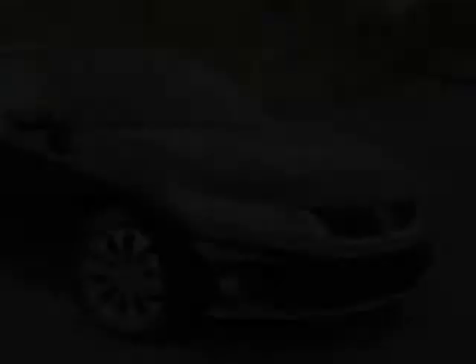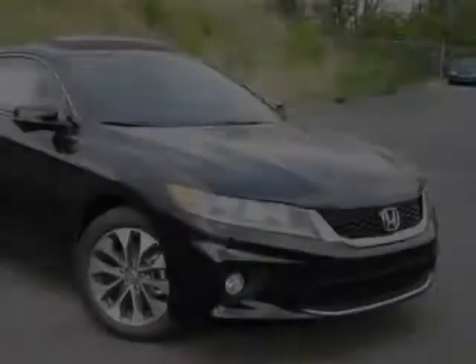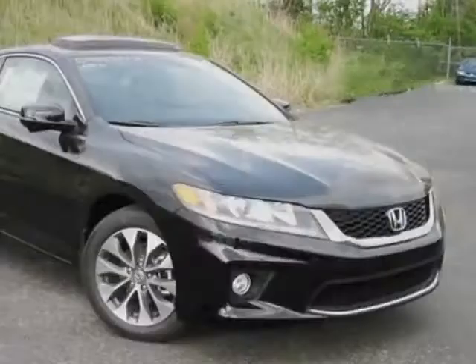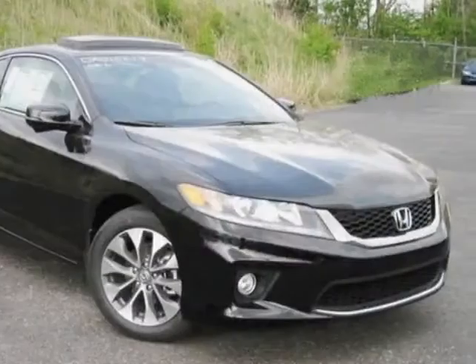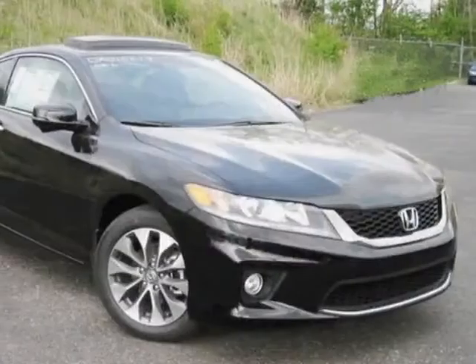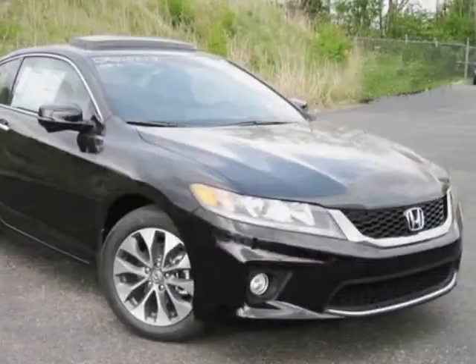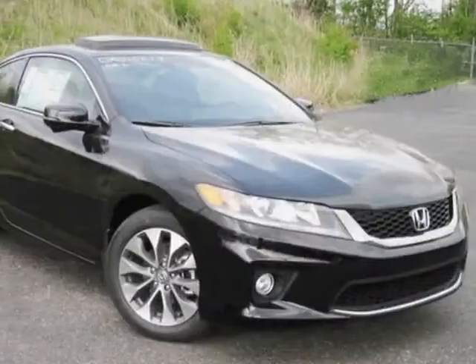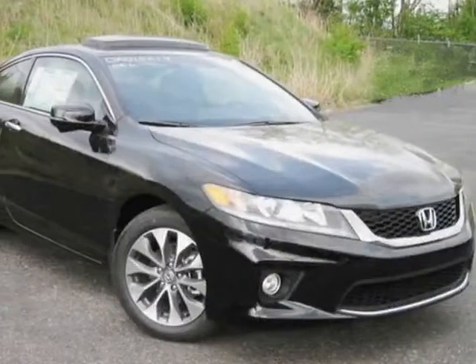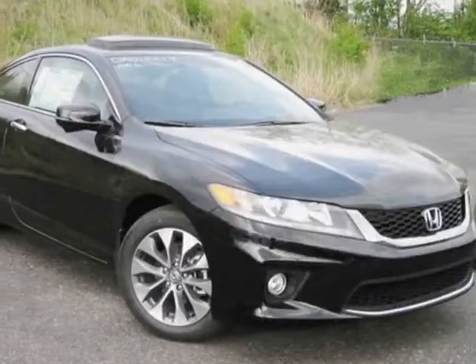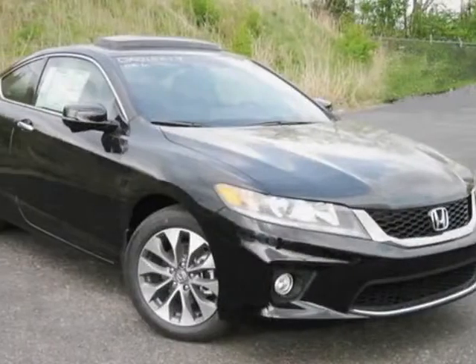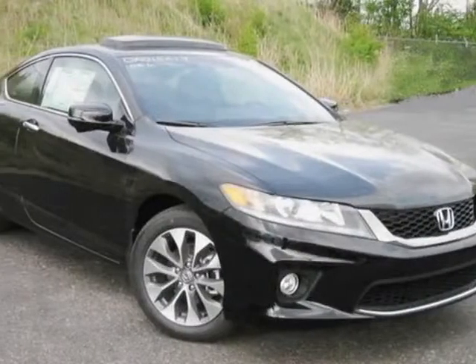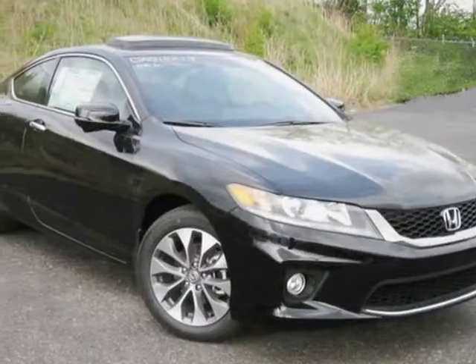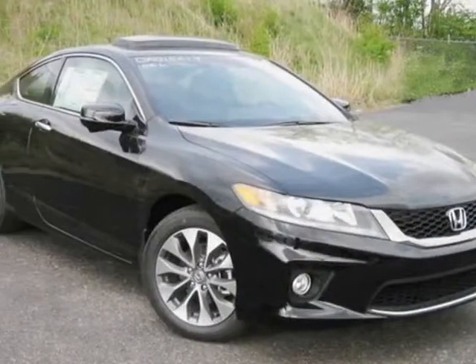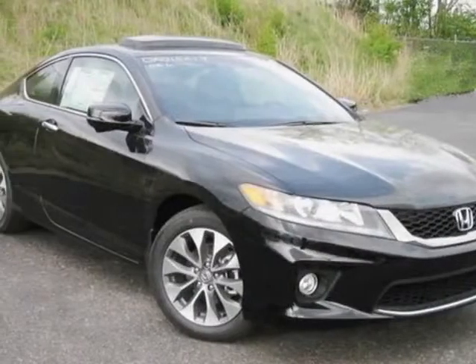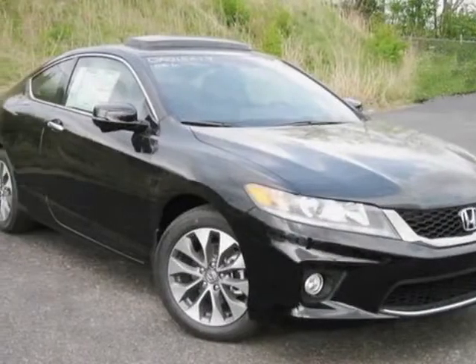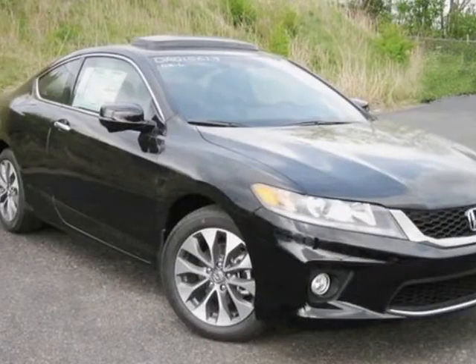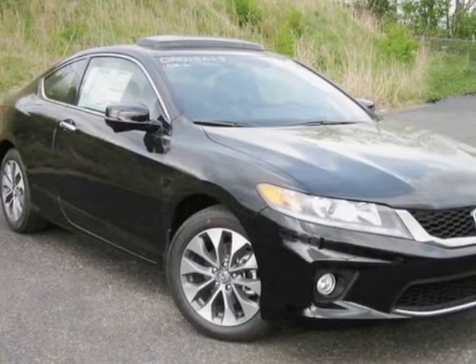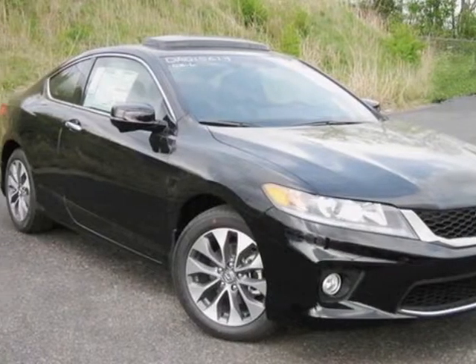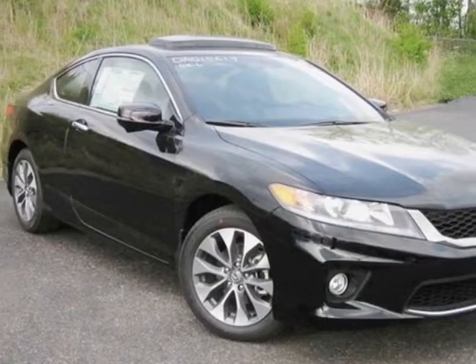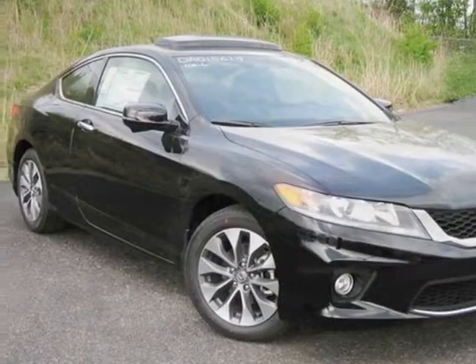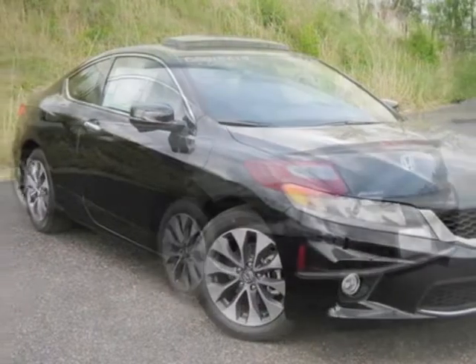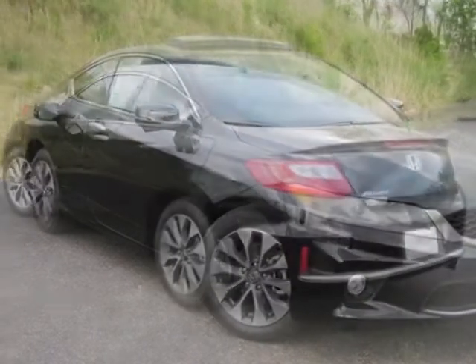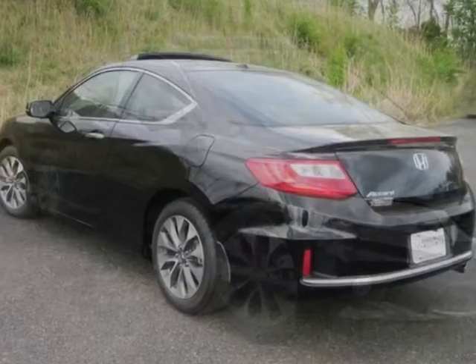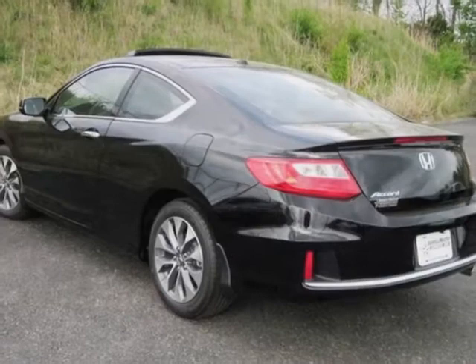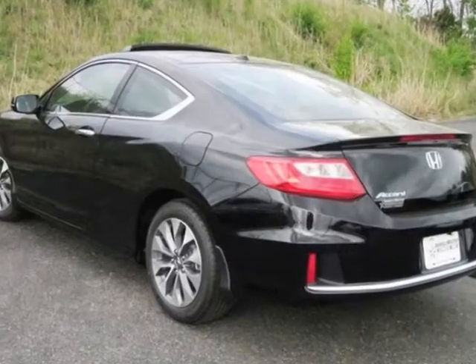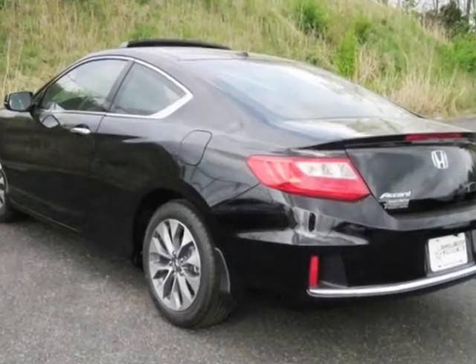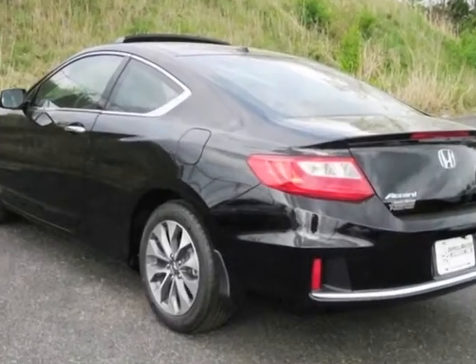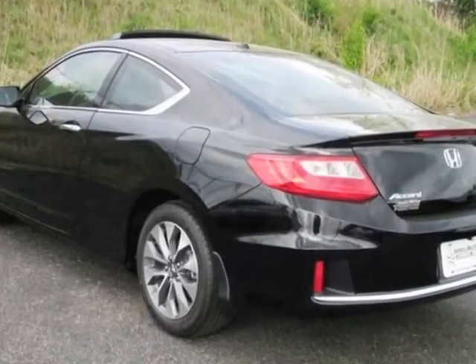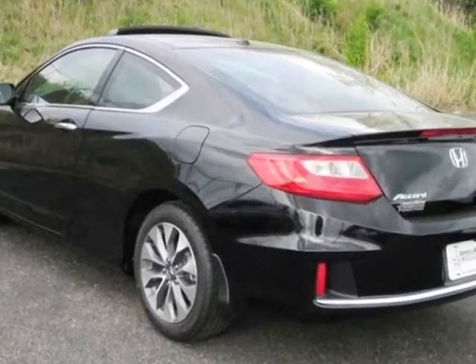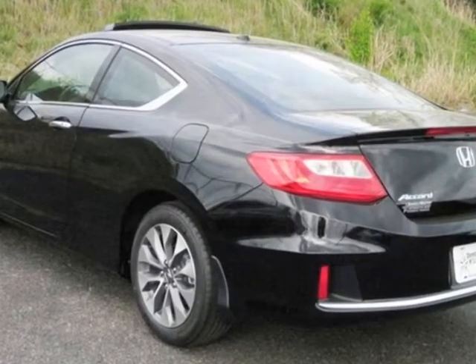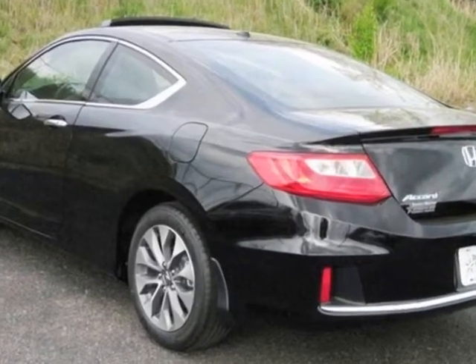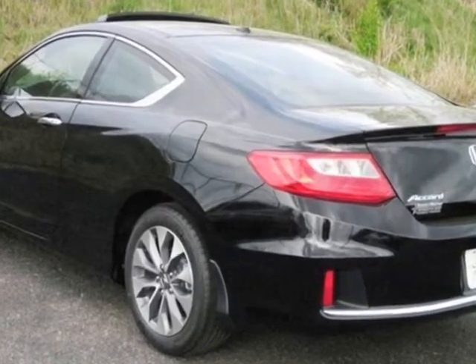Look at this new 2013 Honda Accord Coupe. For your protection, this vehicle has a full factory warranty.